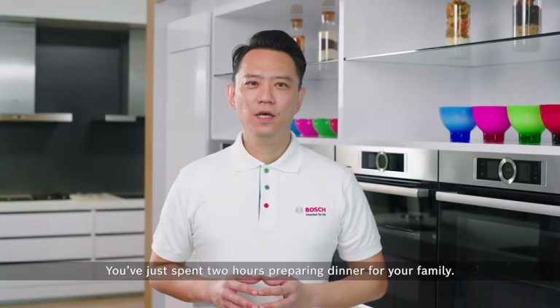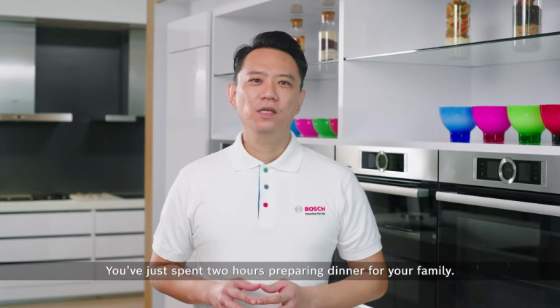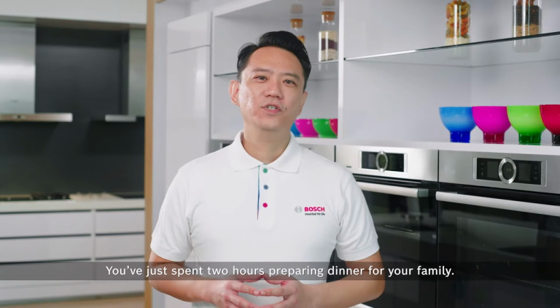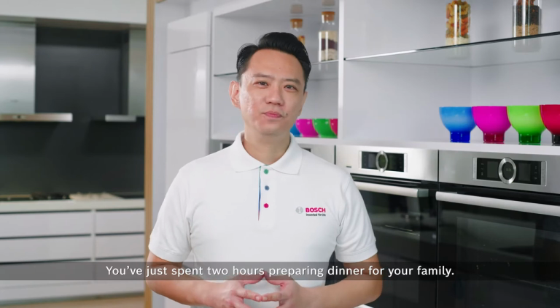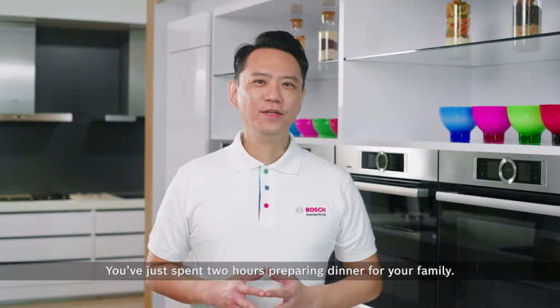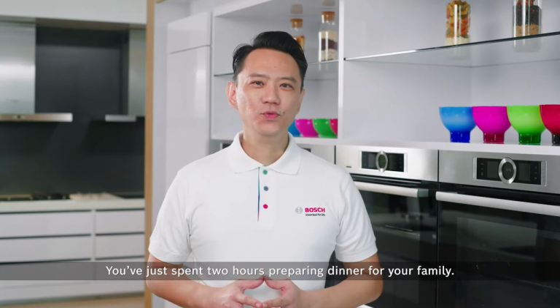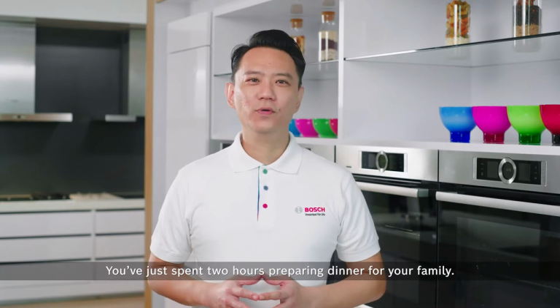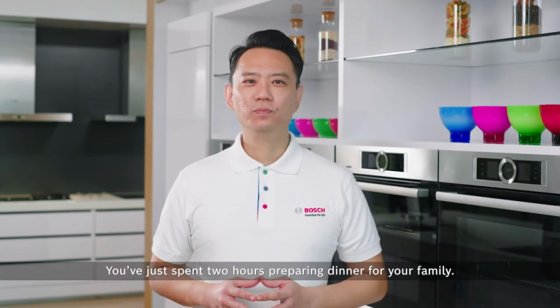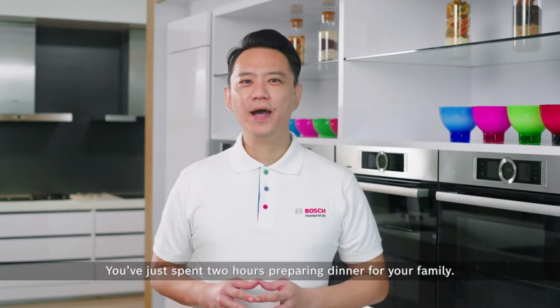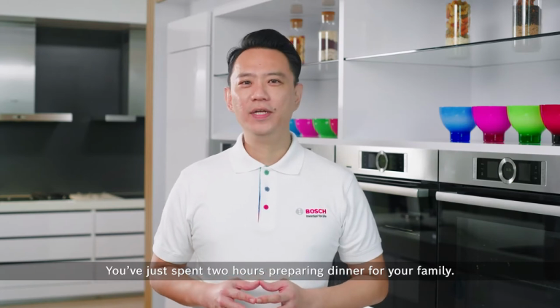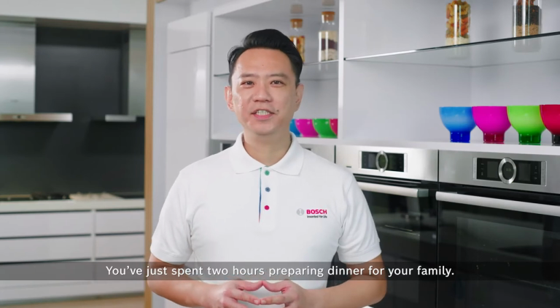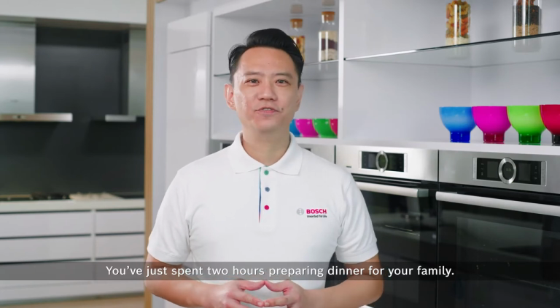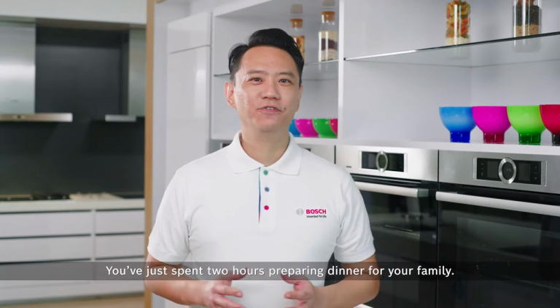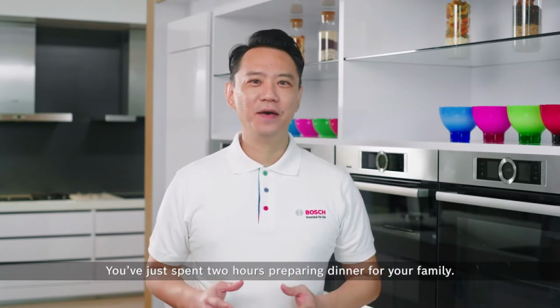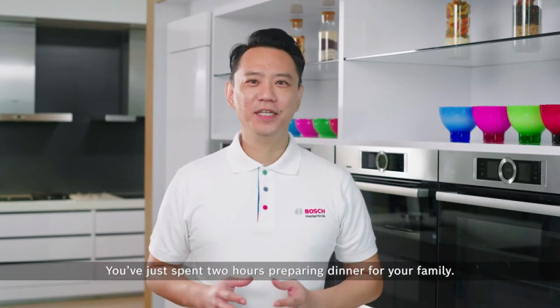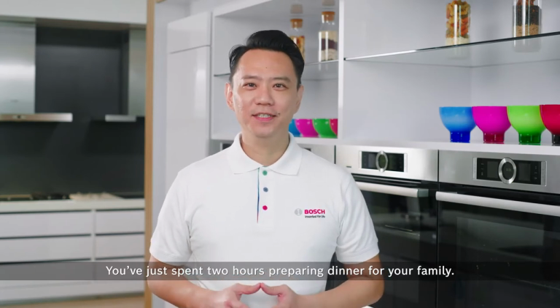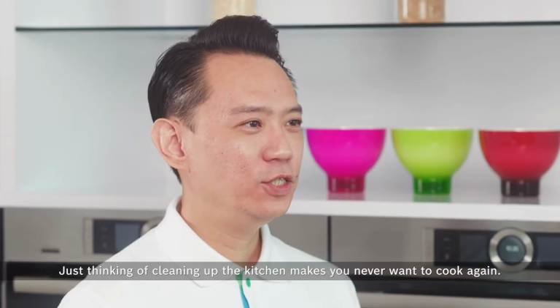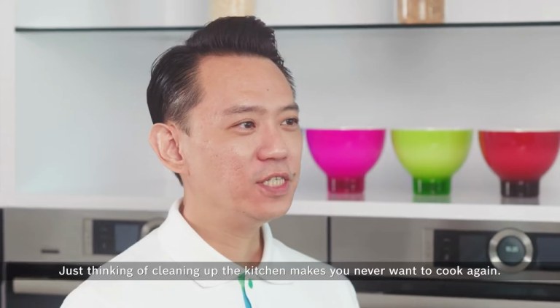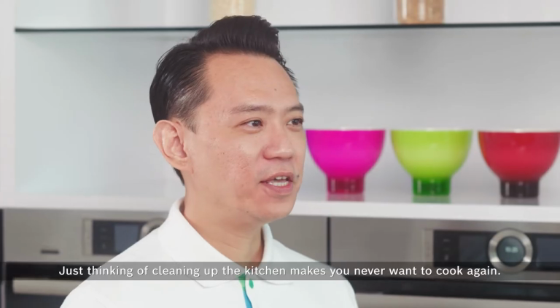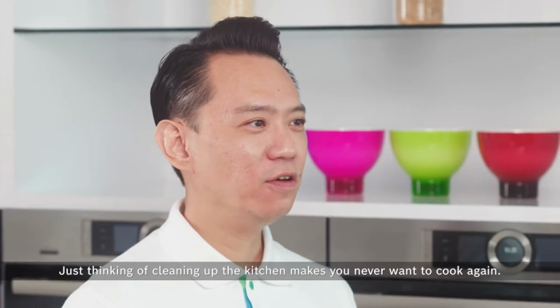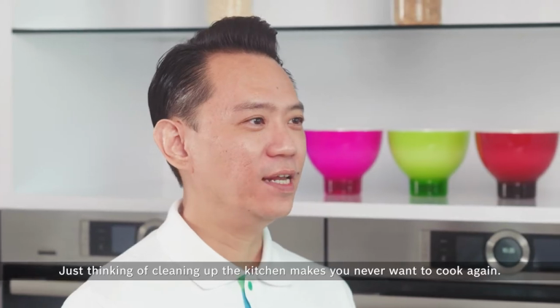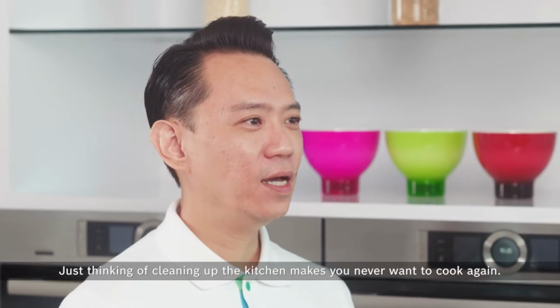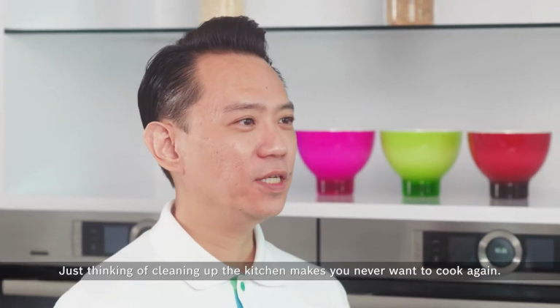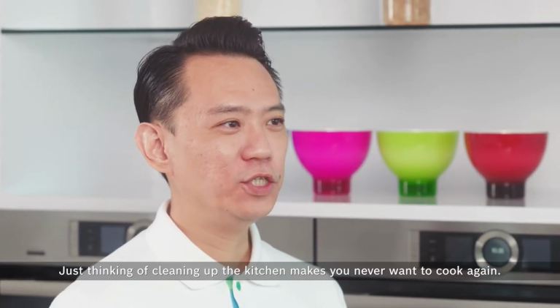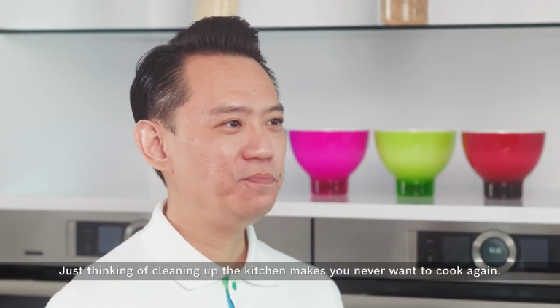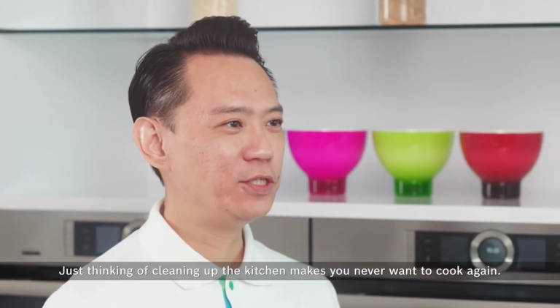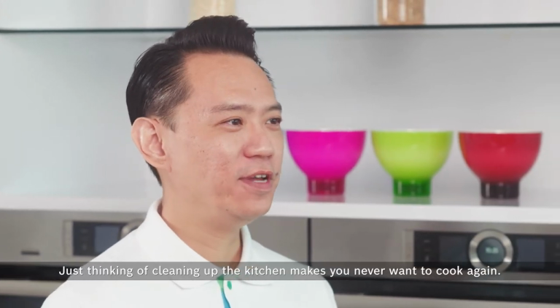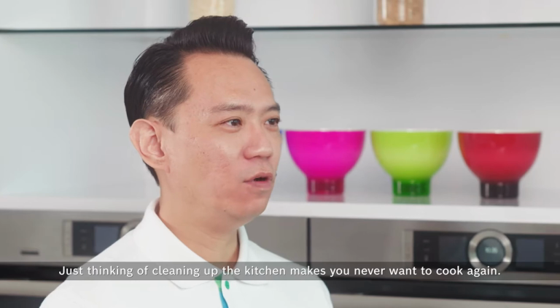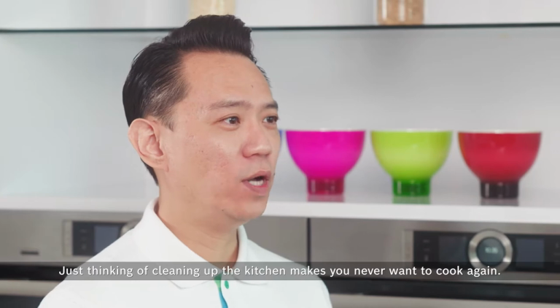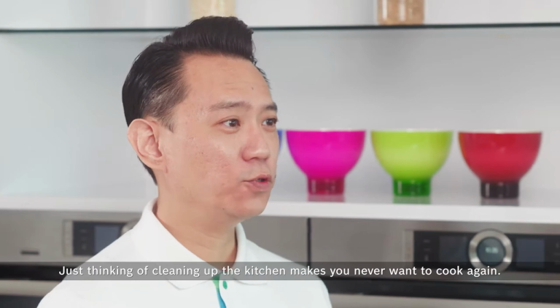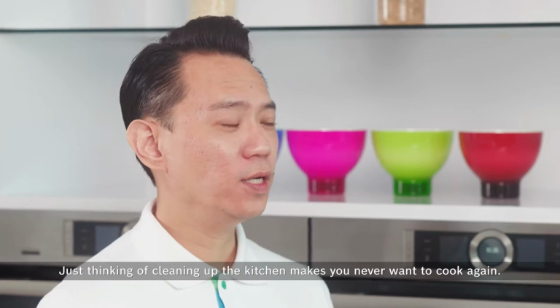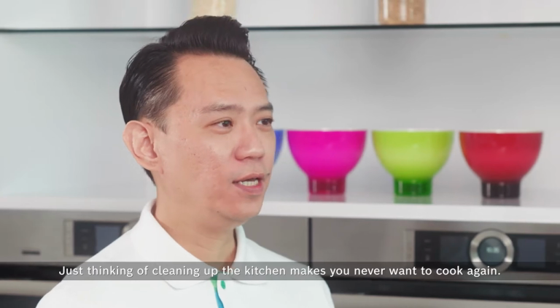You've just spent two hours preparing dinner for your family. Just thinking of cleaning up the kitchen makes you never want to cook again.